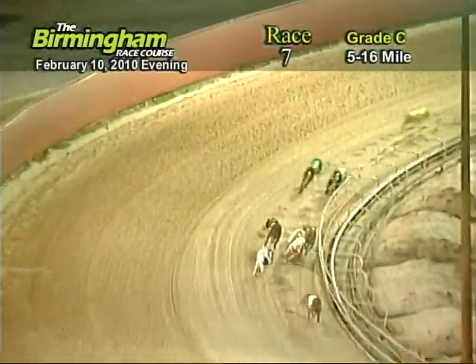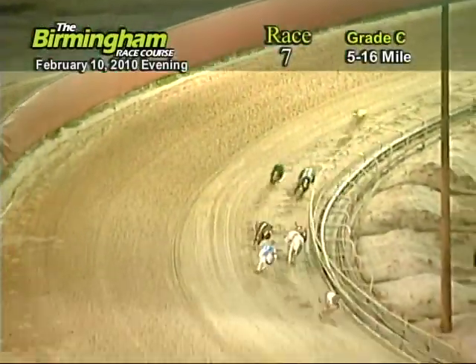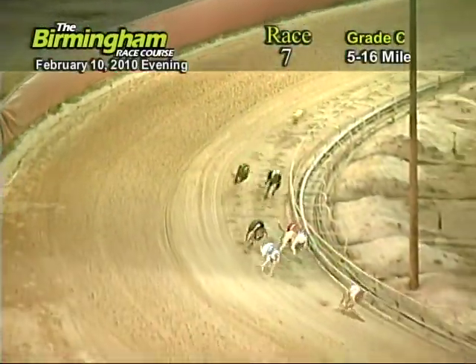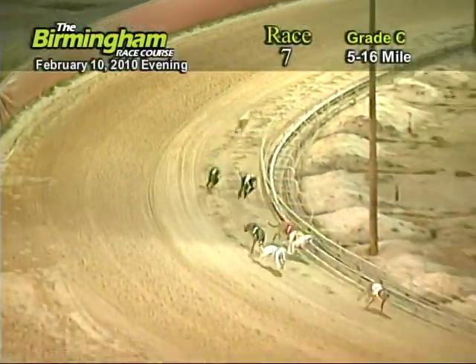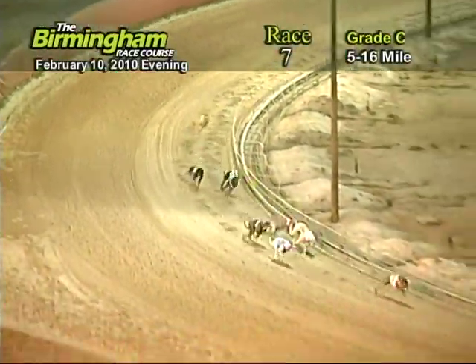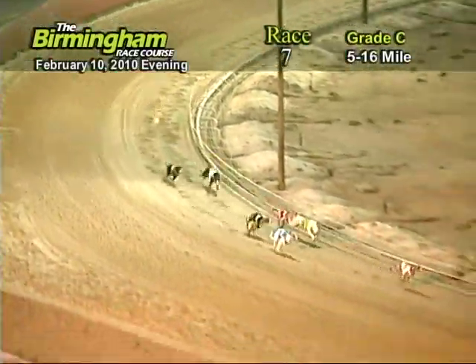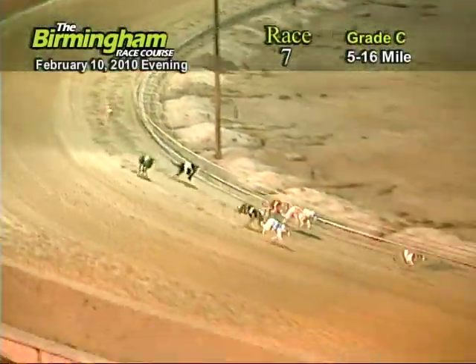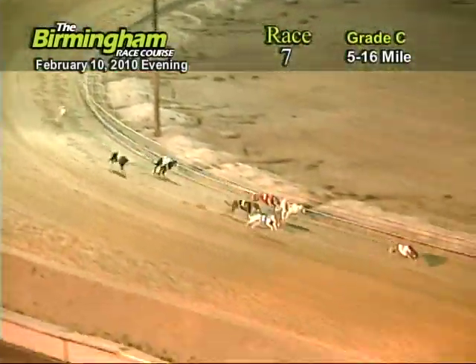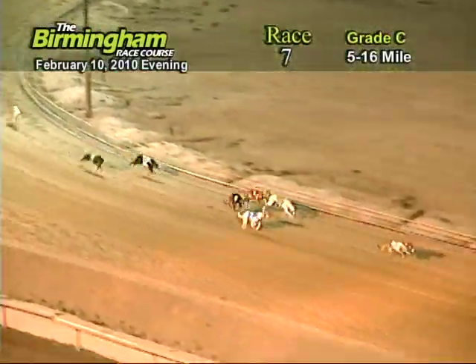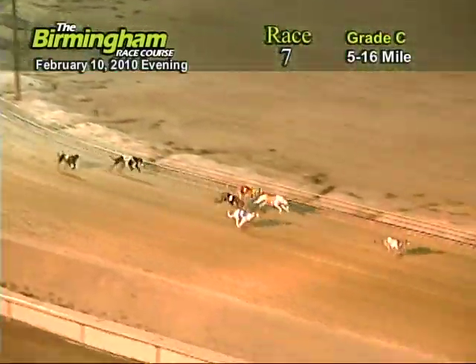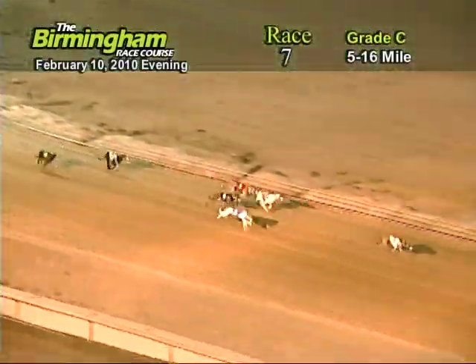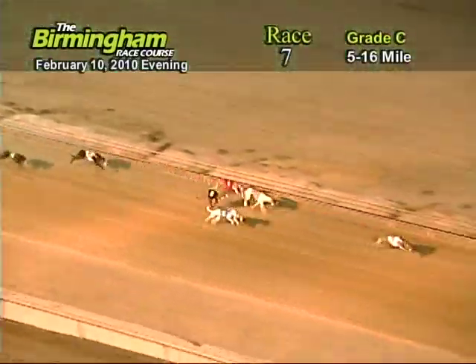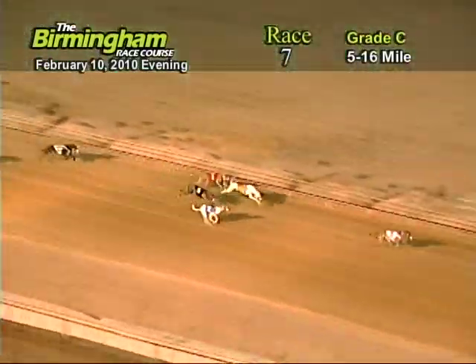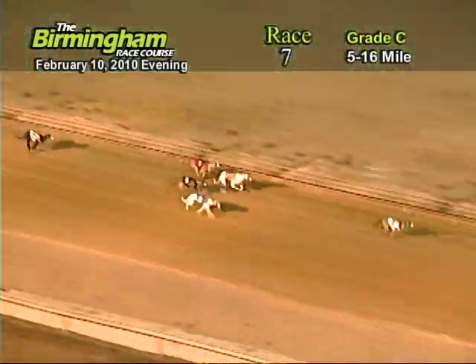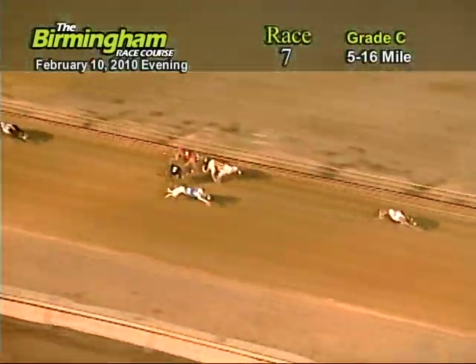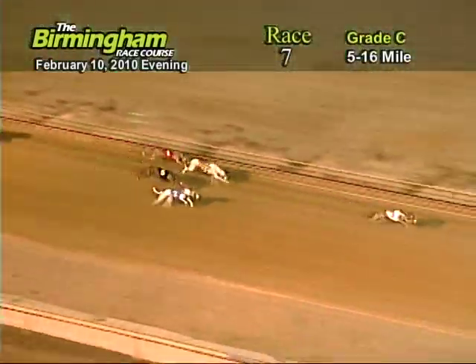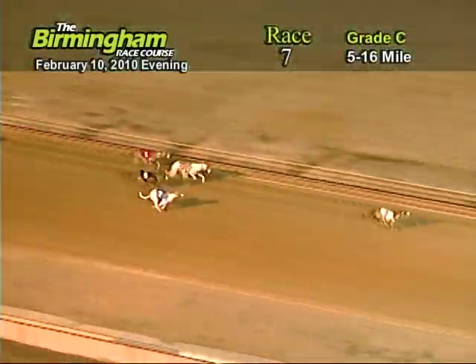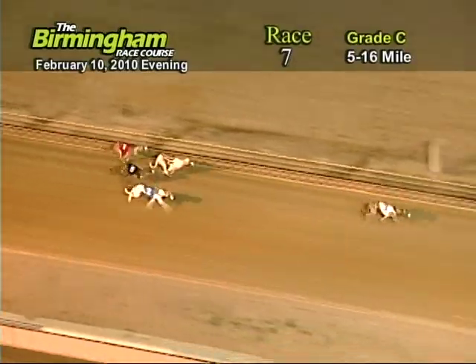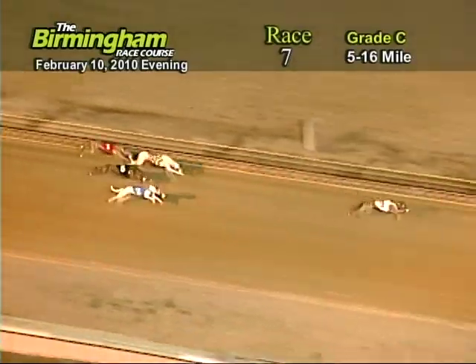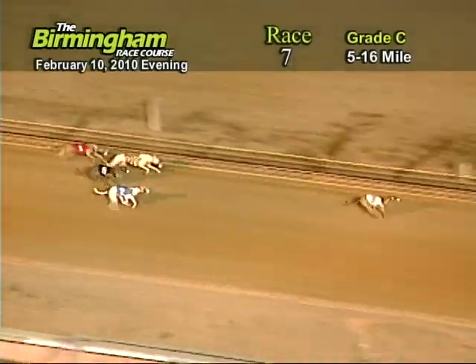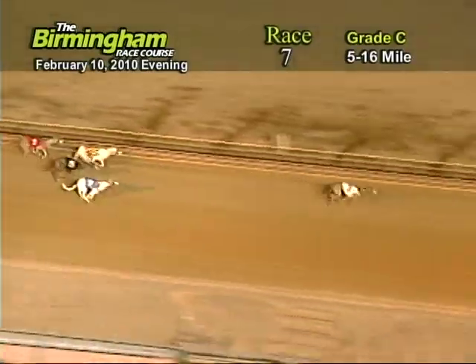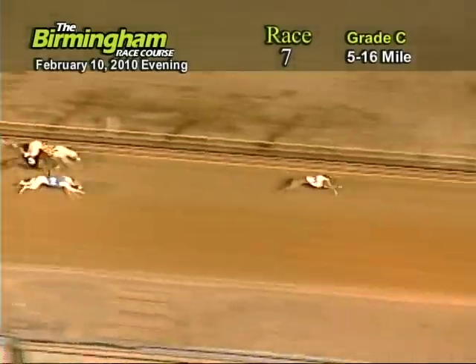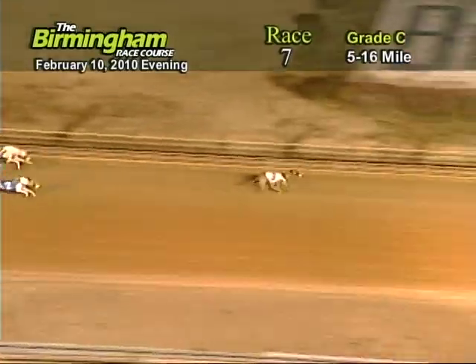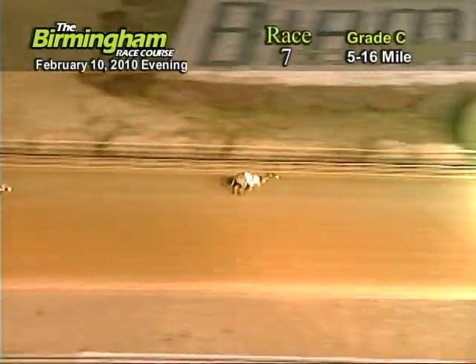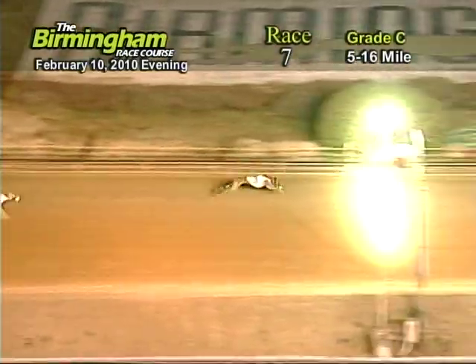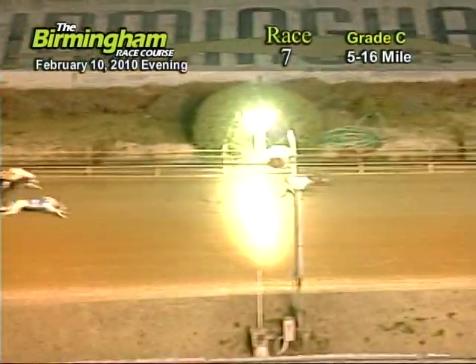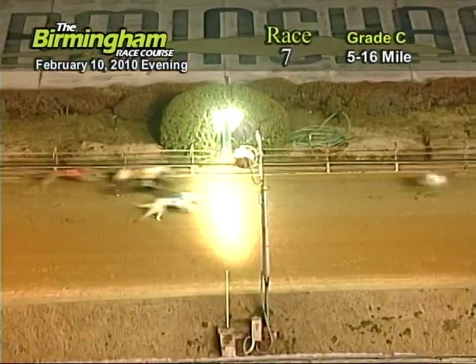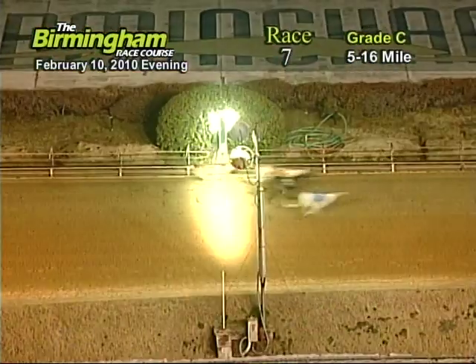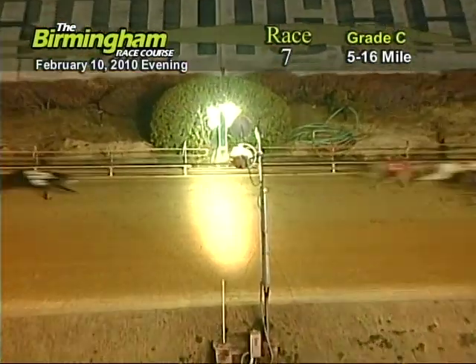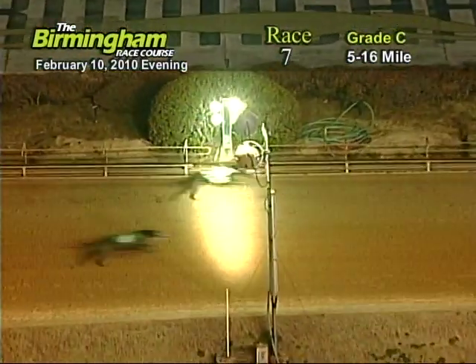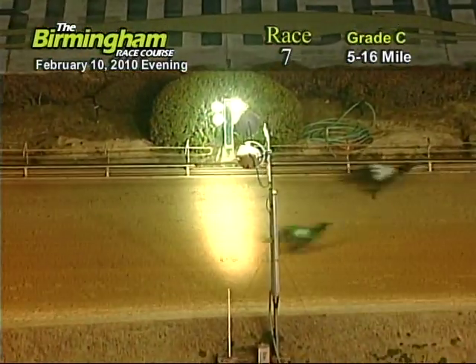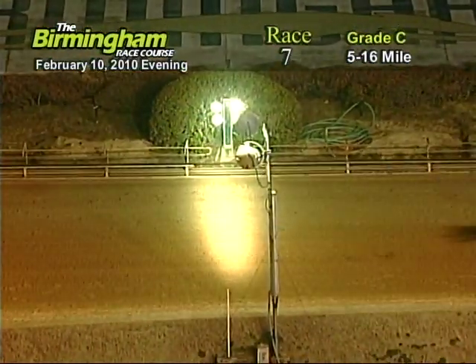As they head down the home stretch, it's number three holding on to the lead from the two. Now as they go into the water, it's going to be three, two, five, eight, and one.